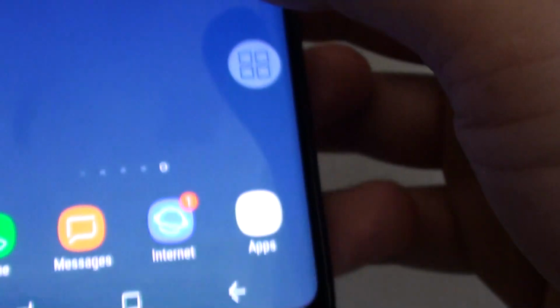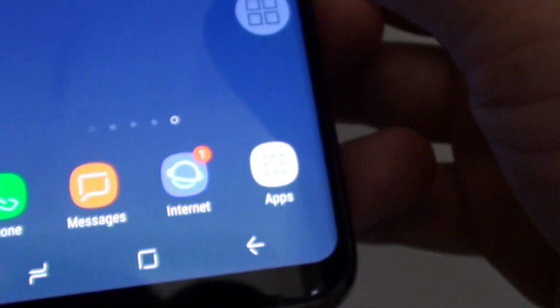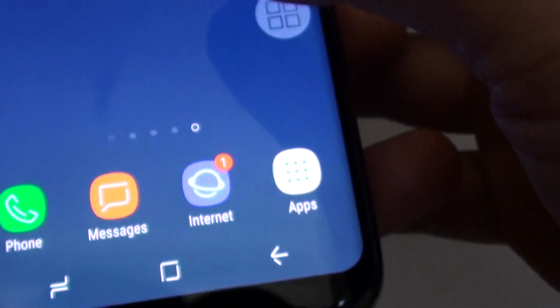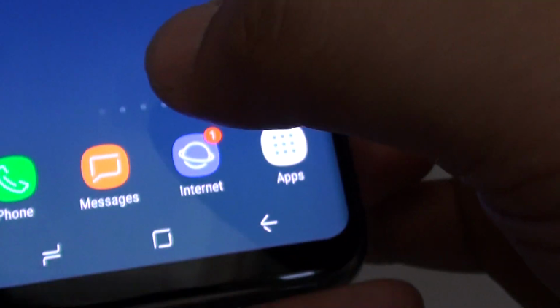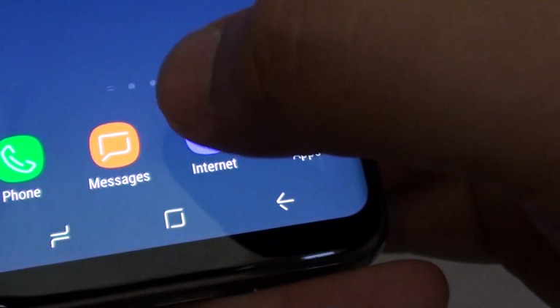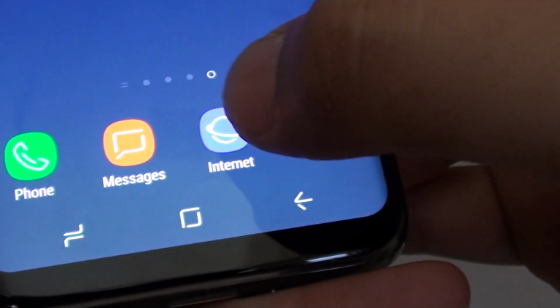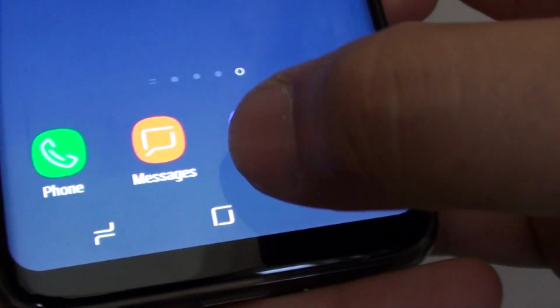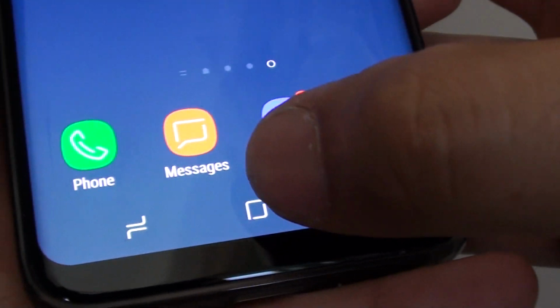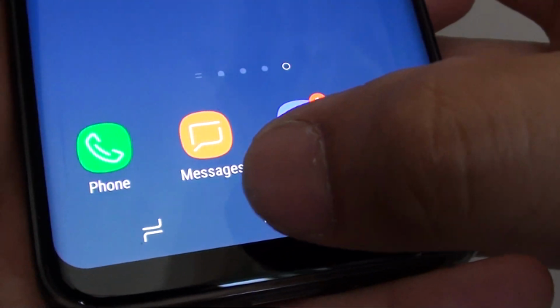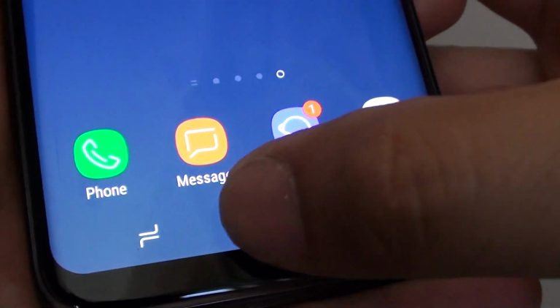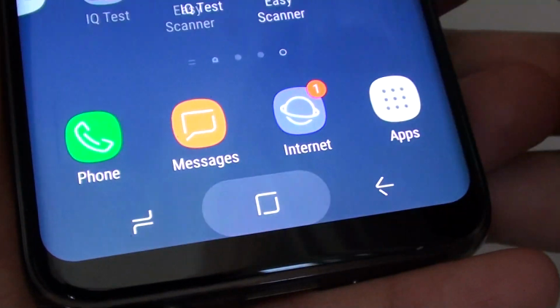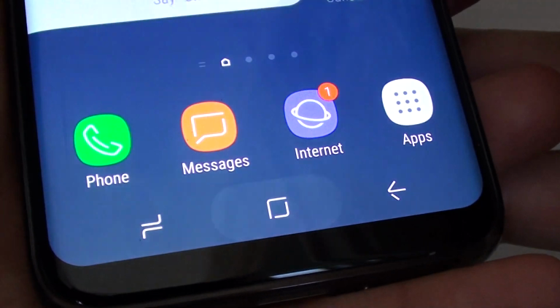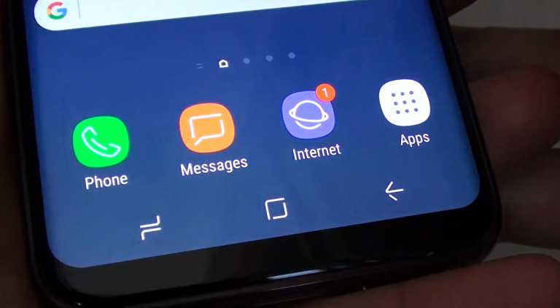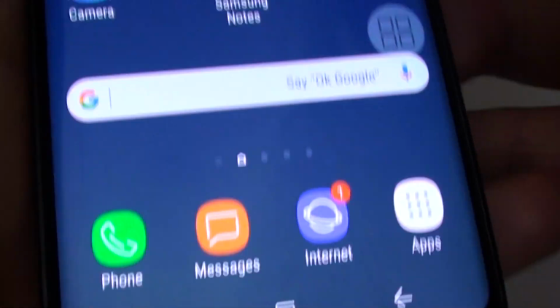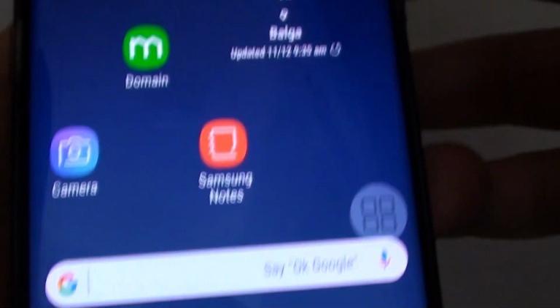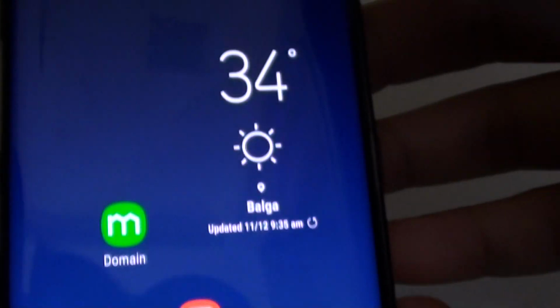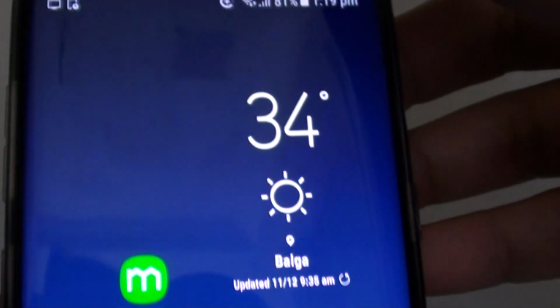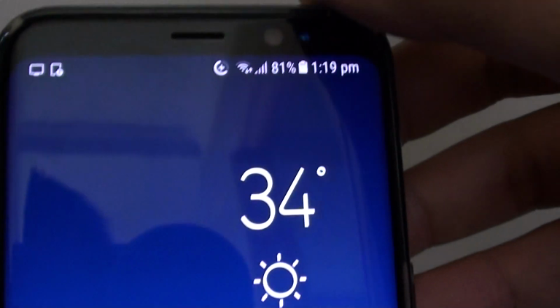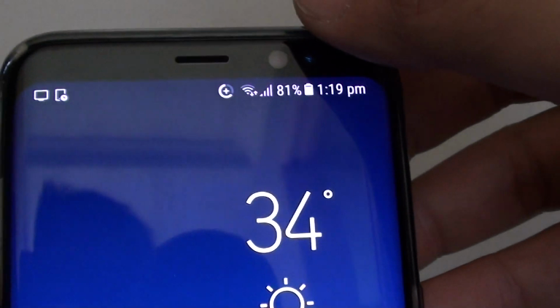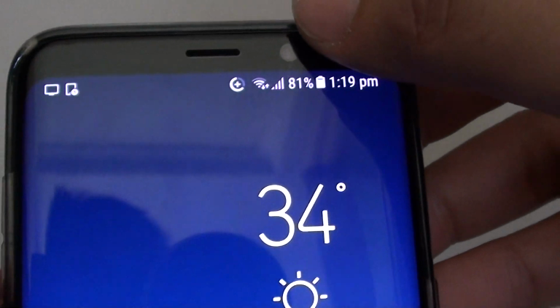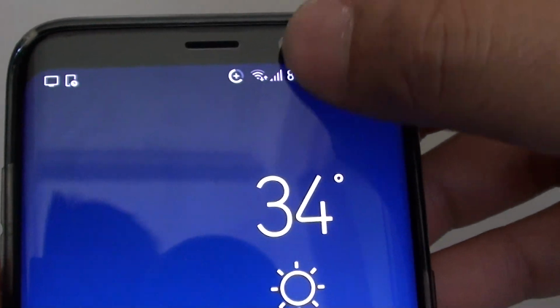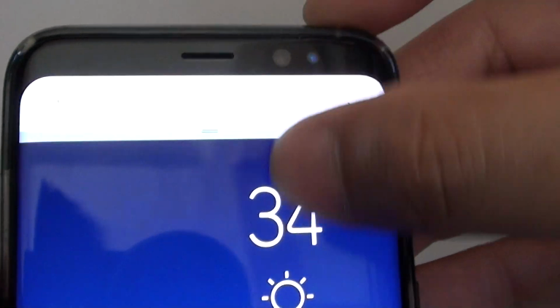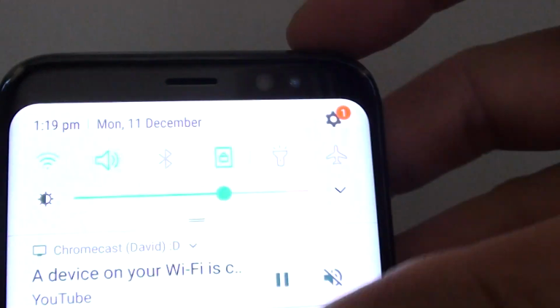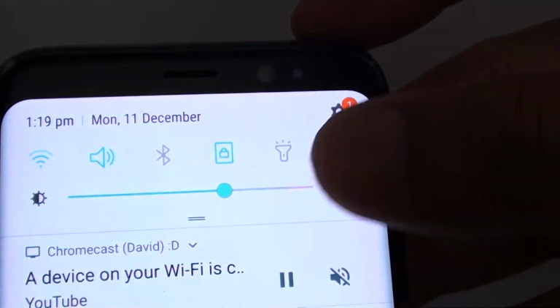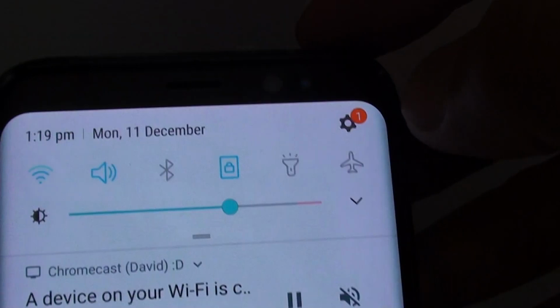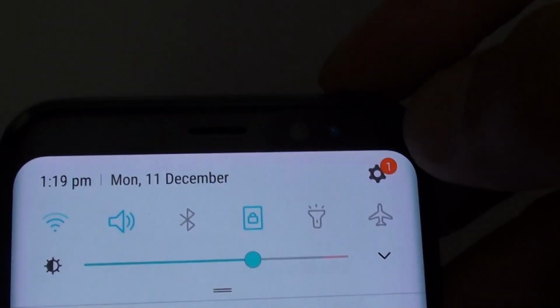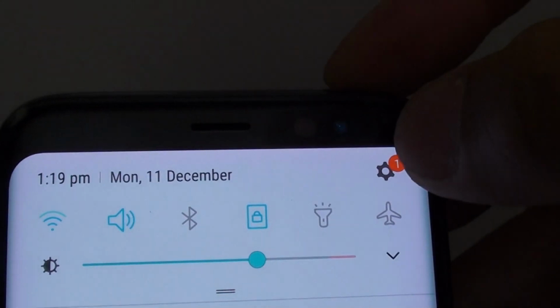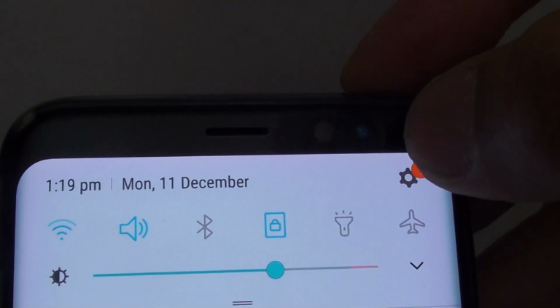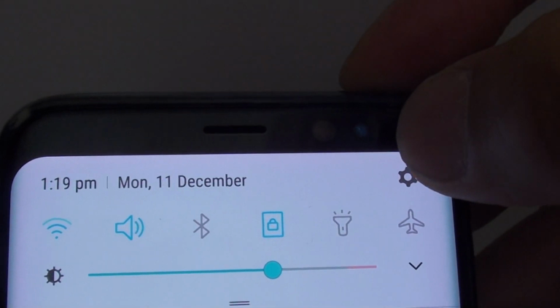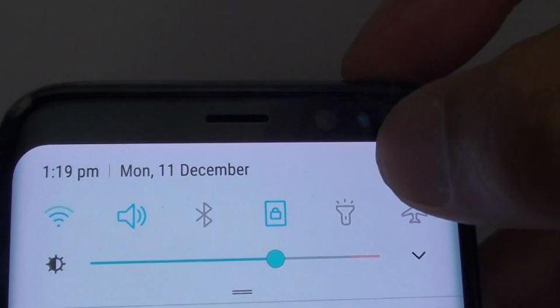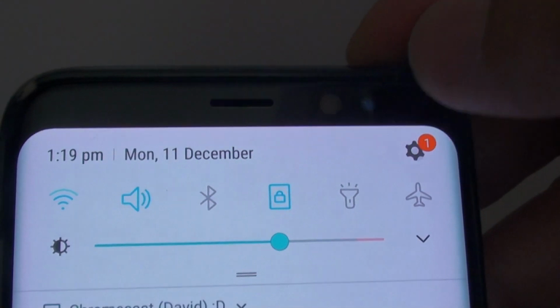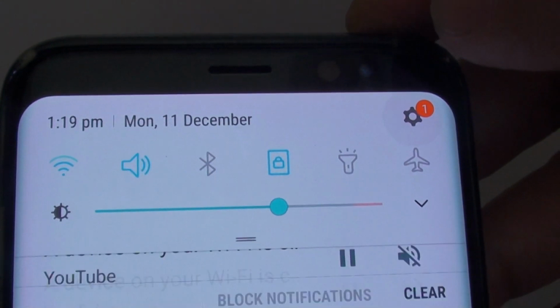First, let's go back to your home screen by tapping on the home key. Then swipe down at the top and tap on the settings icon.